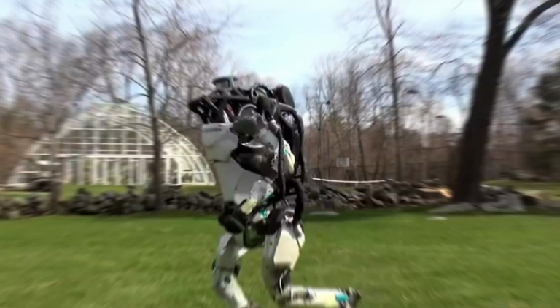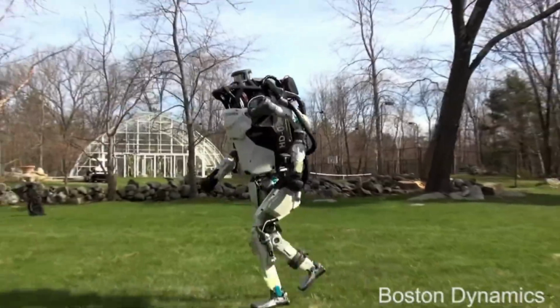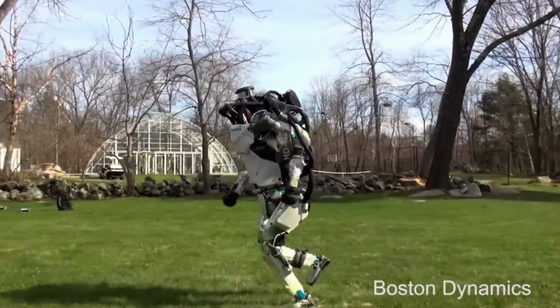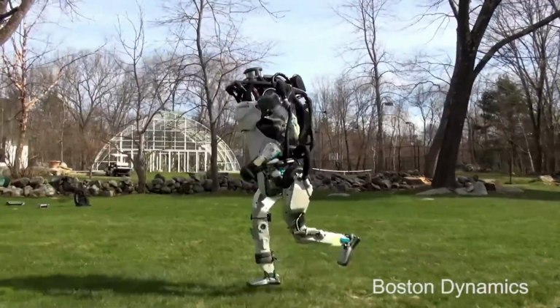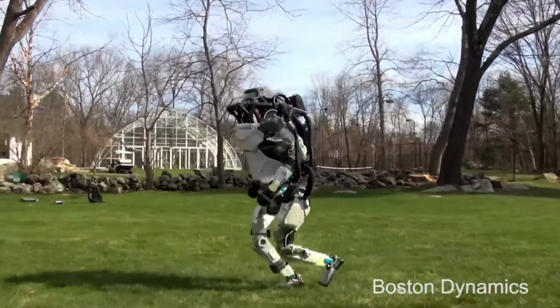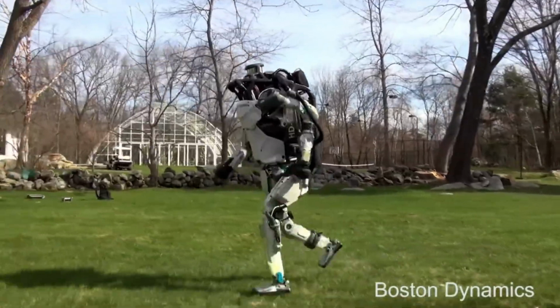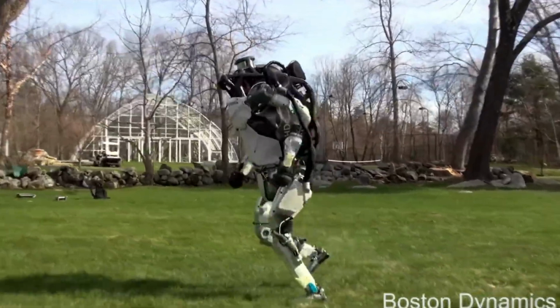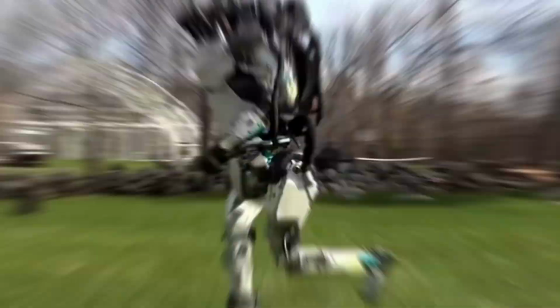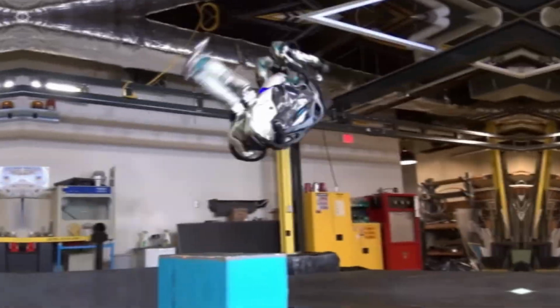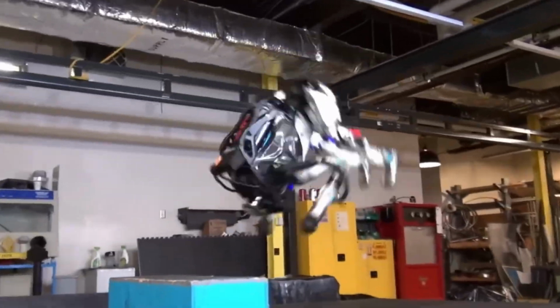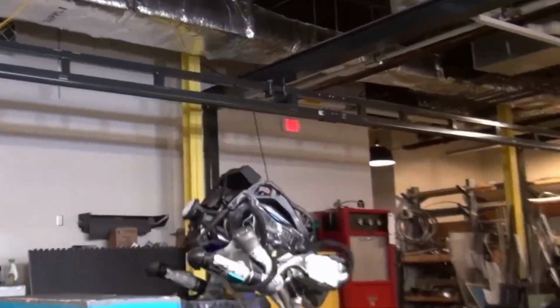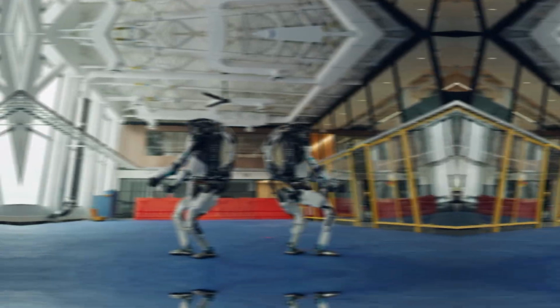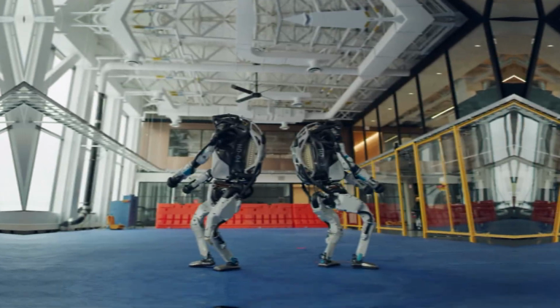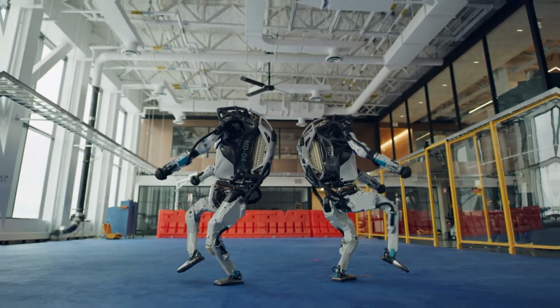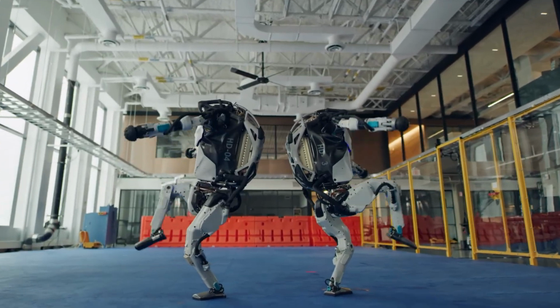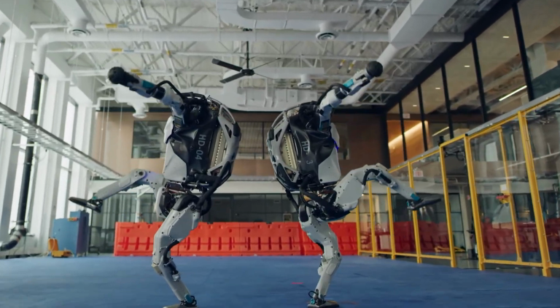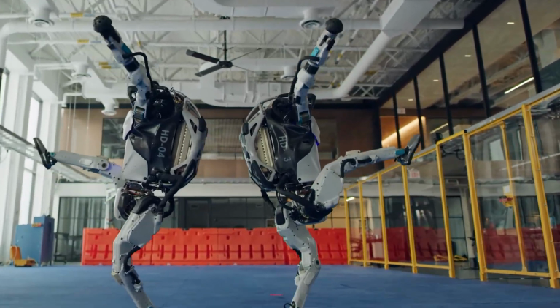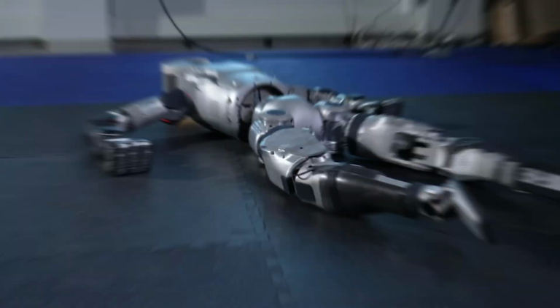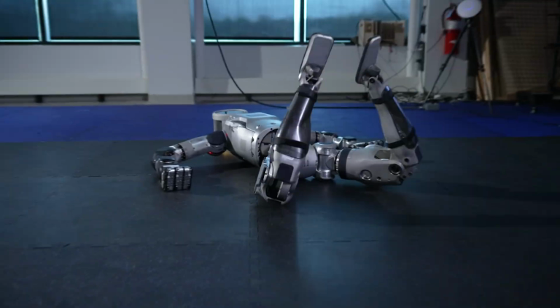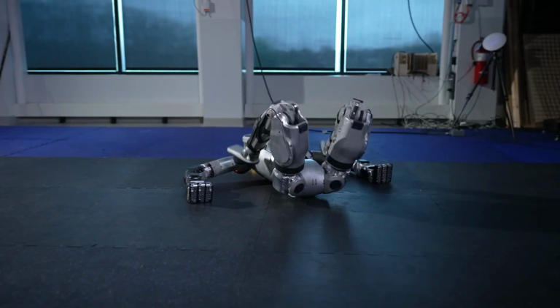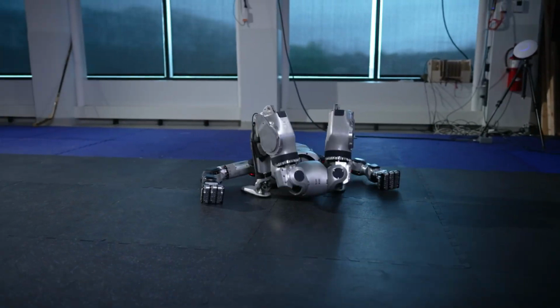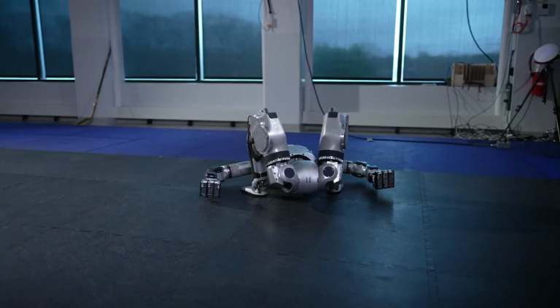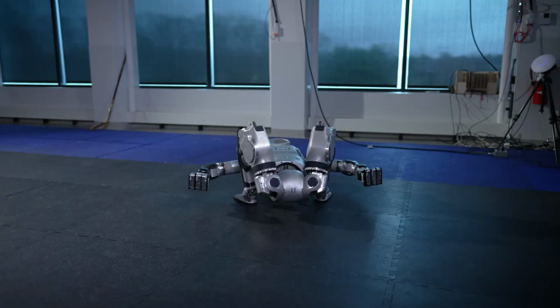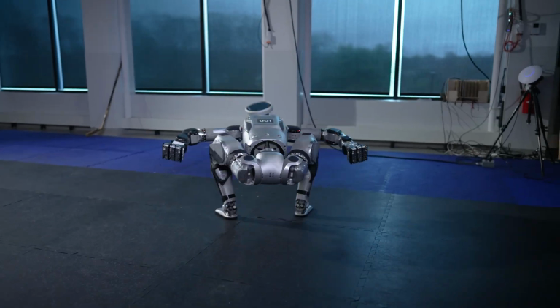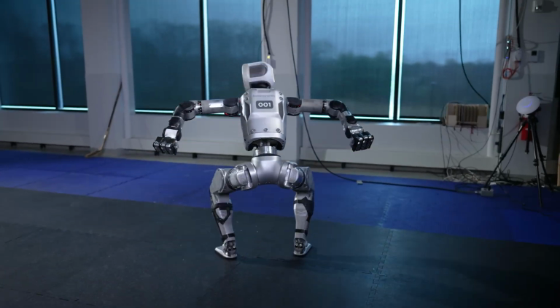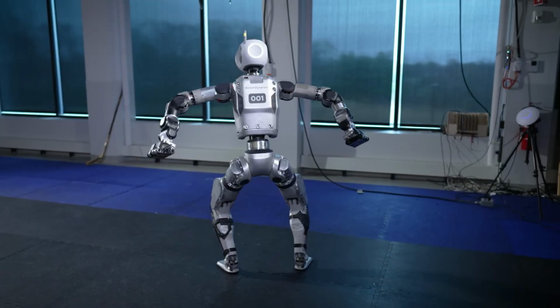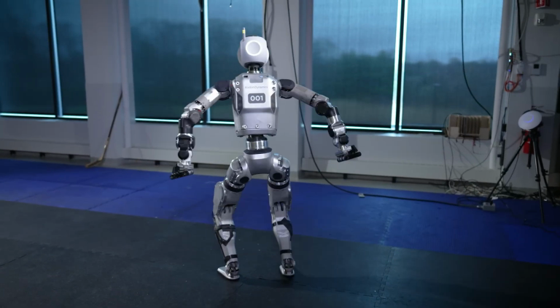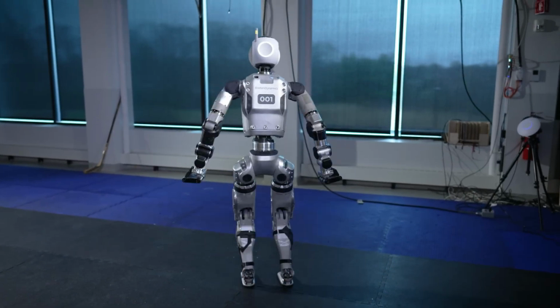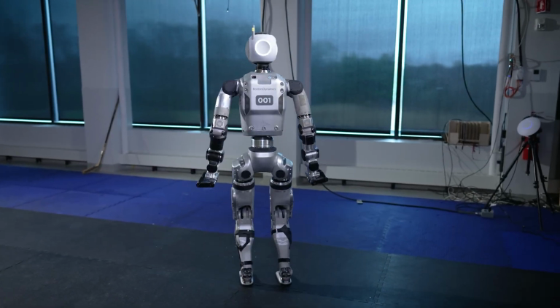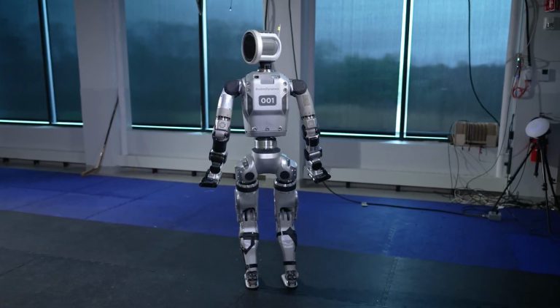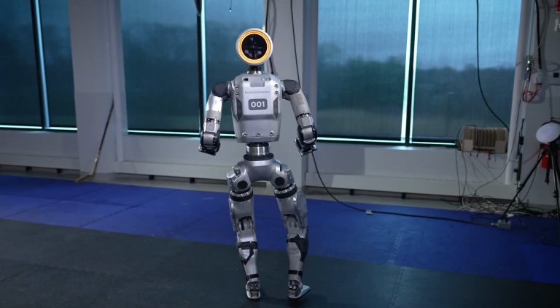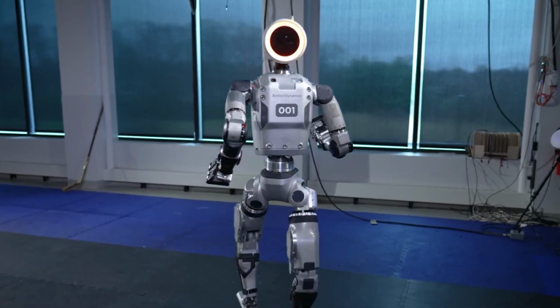A robot that walks, runs, jumps, even dances. Meet Atlas, the most advanced humanoid robot ever built.